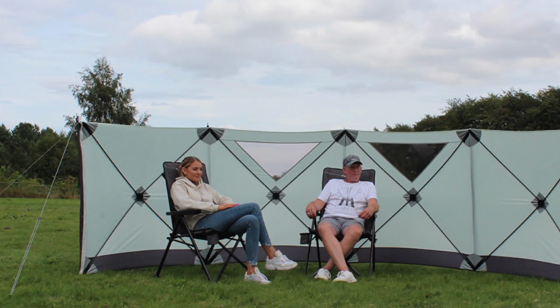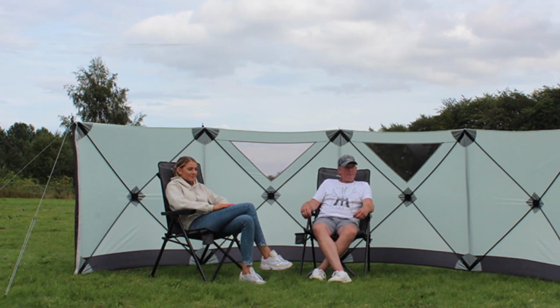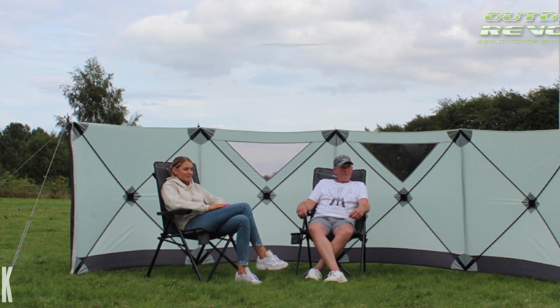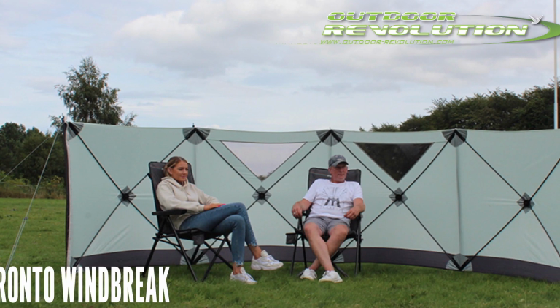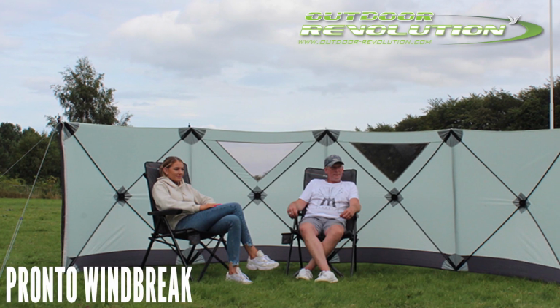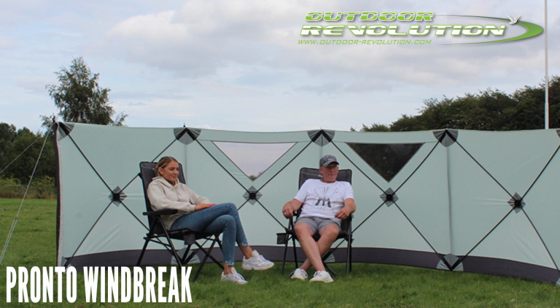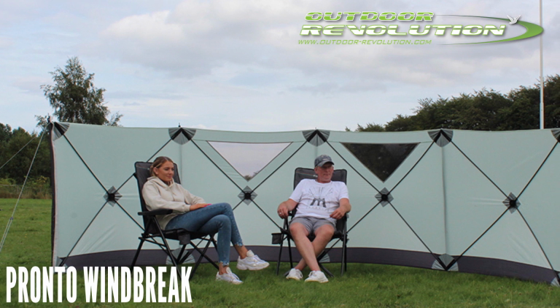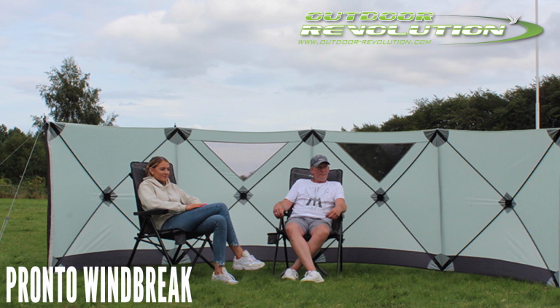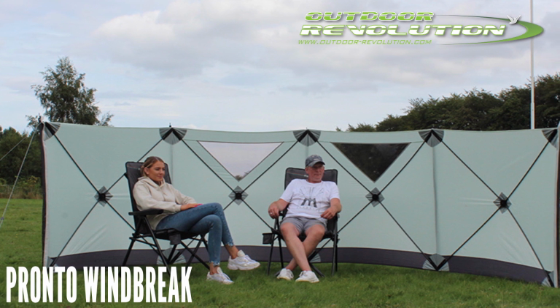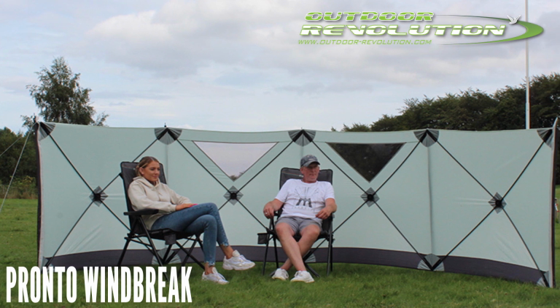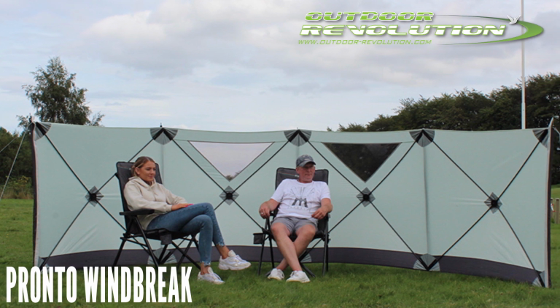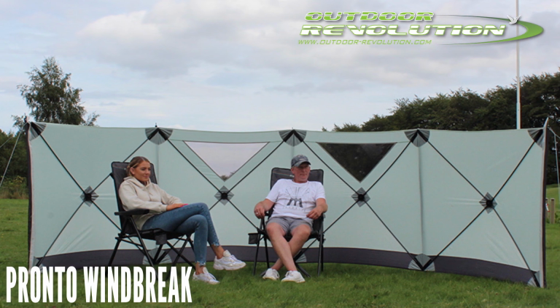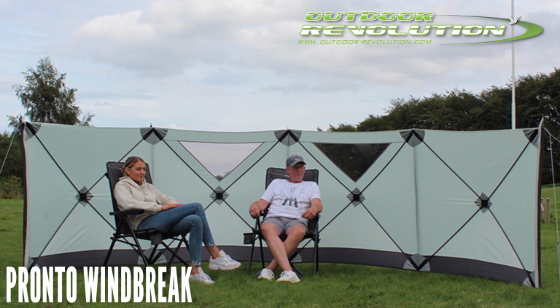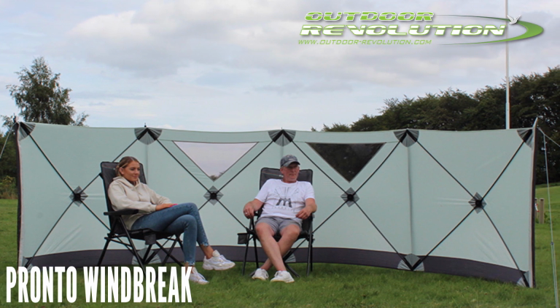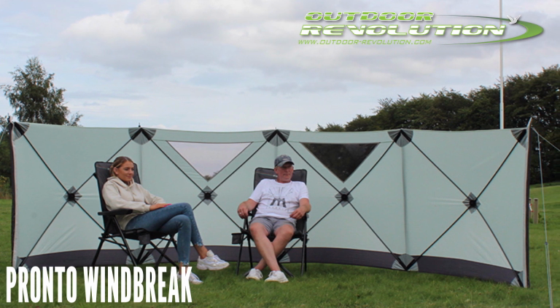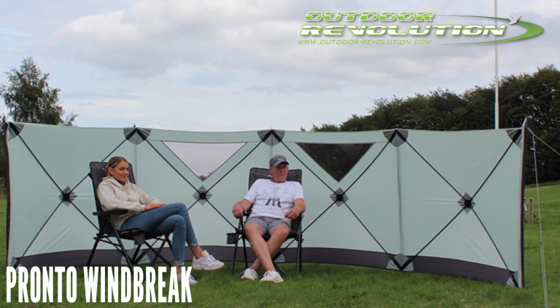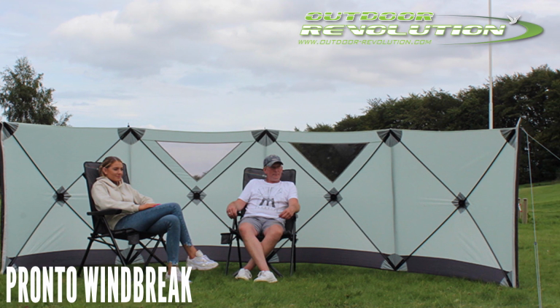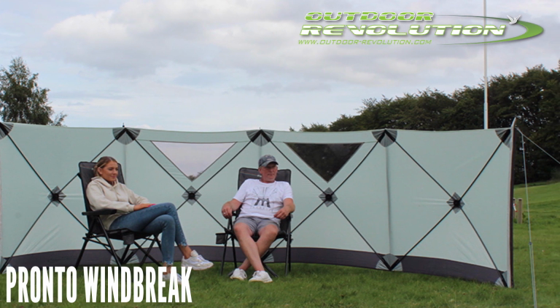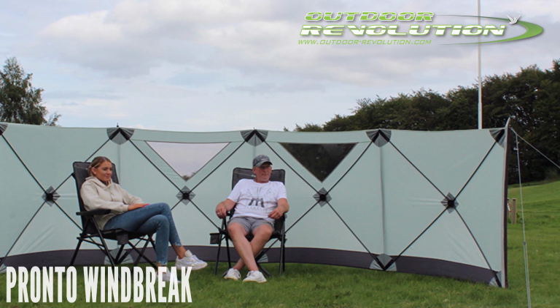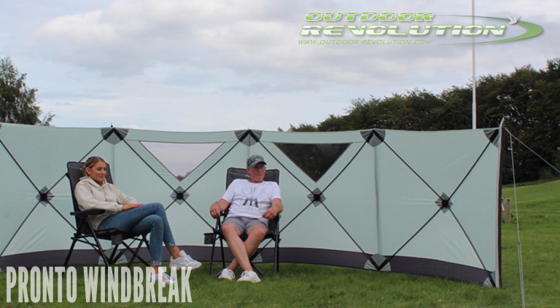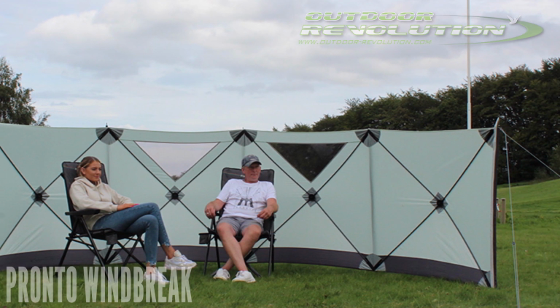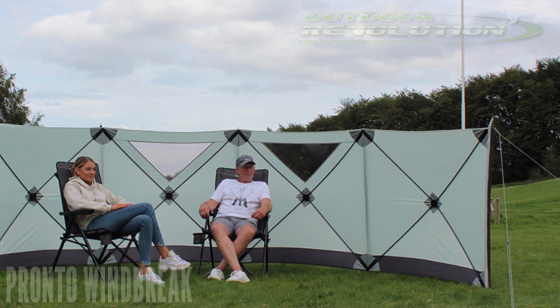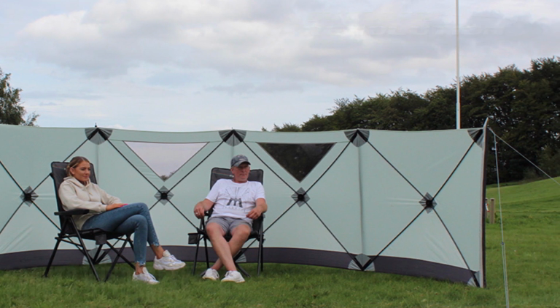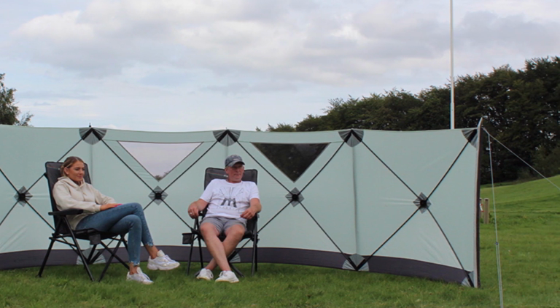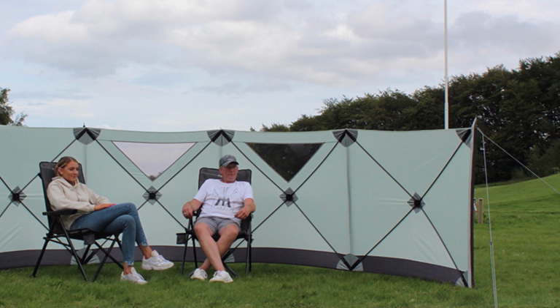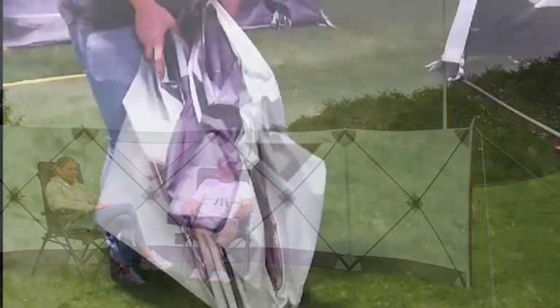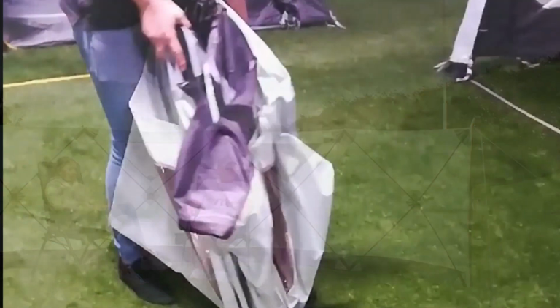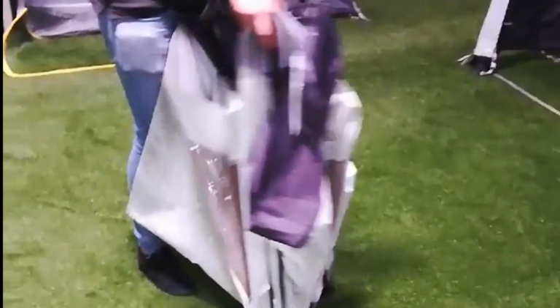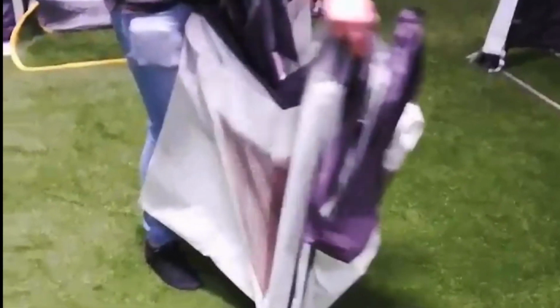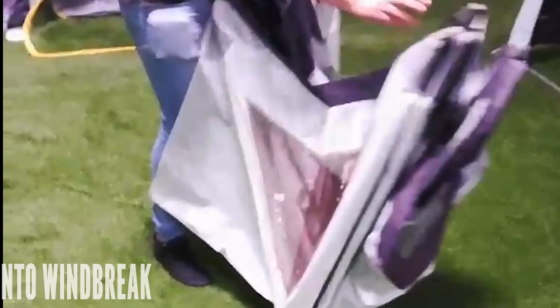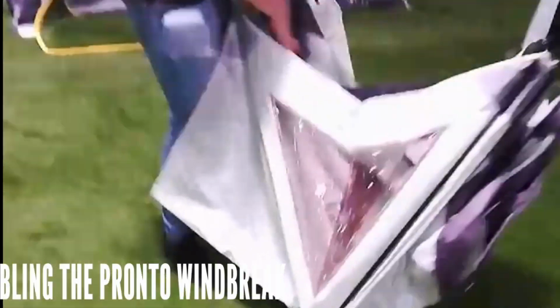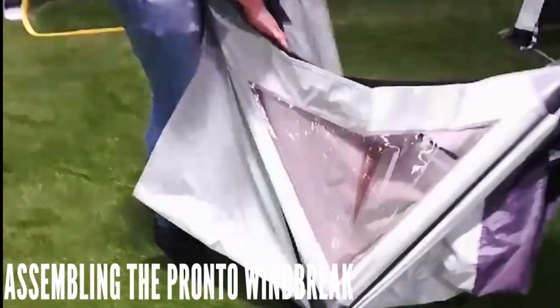Introducing the Outdoor Revolution Pronto Windbreak, a revolutionary pop-up windshield that is assembled in minutes.